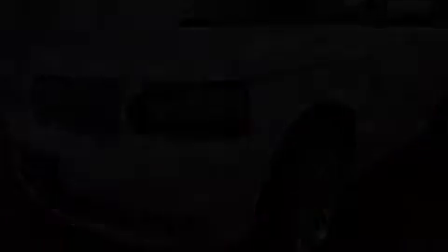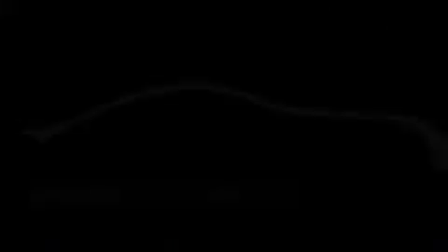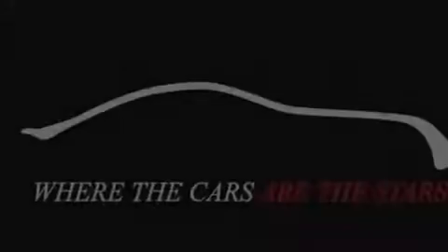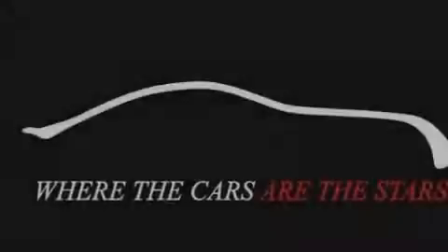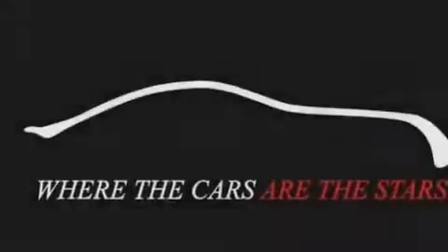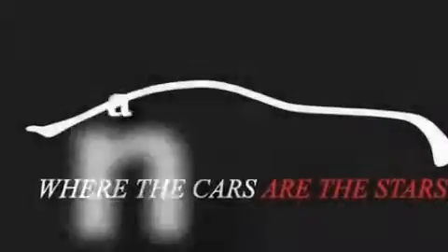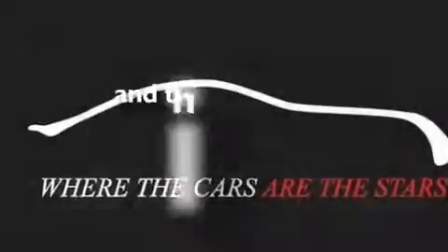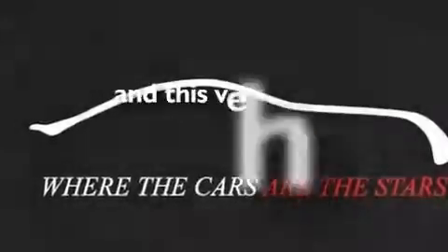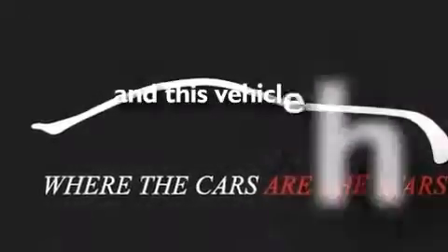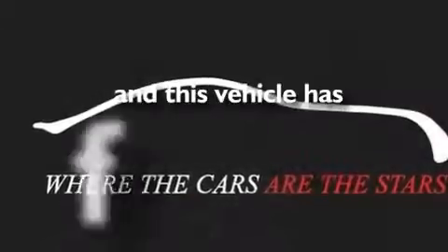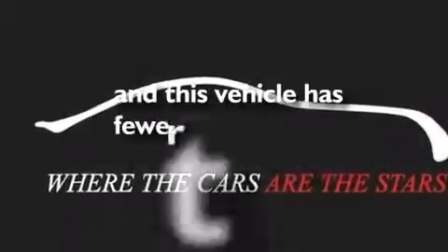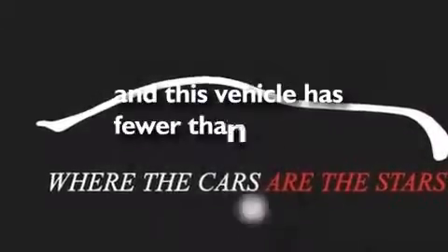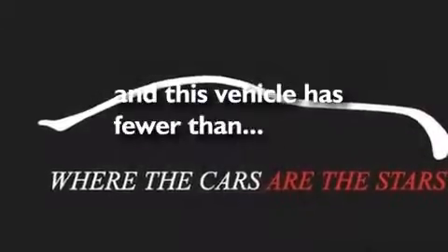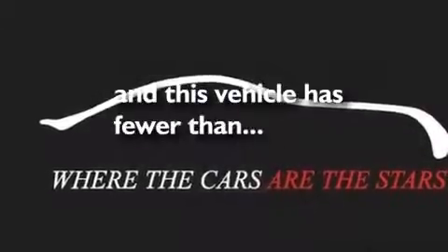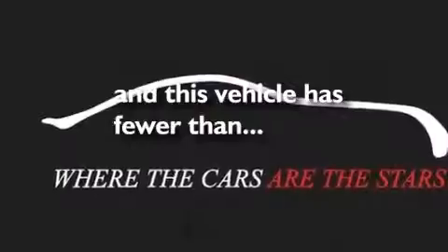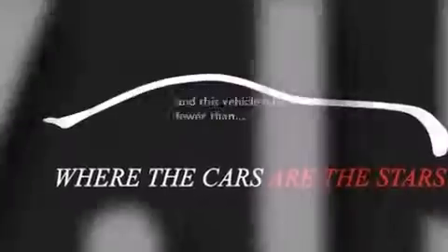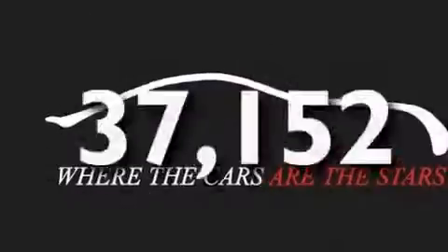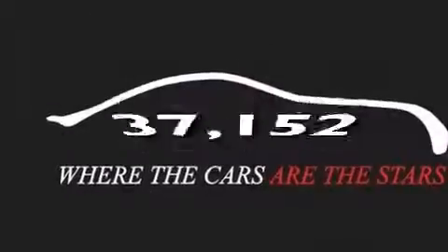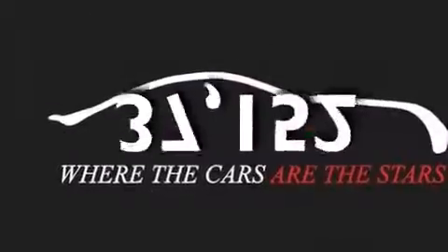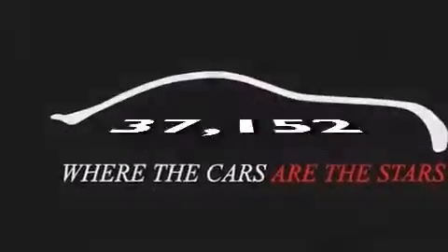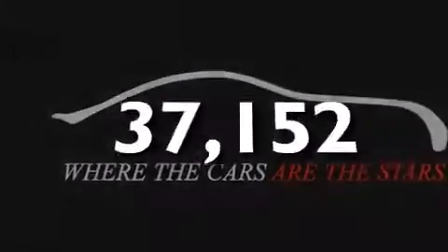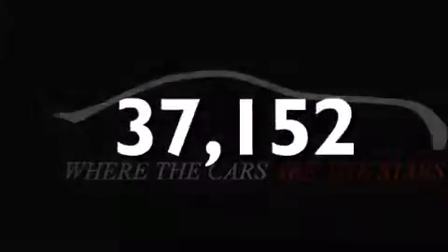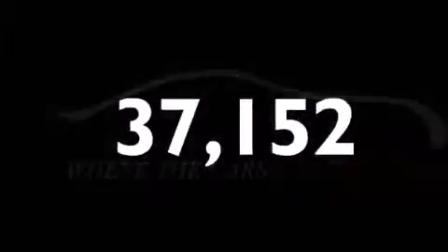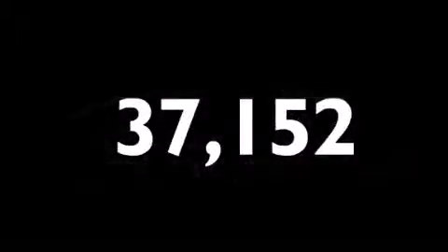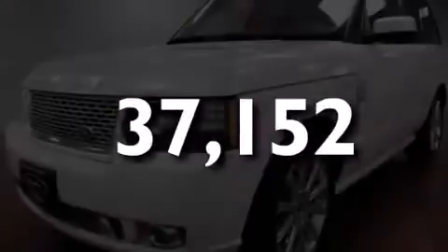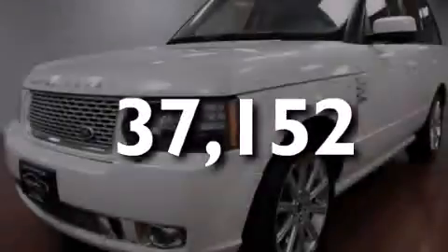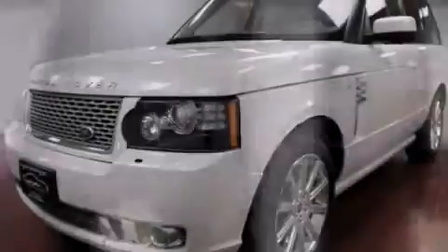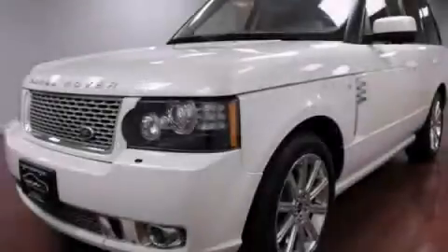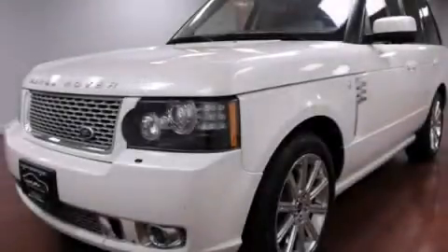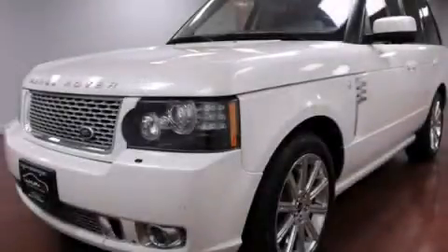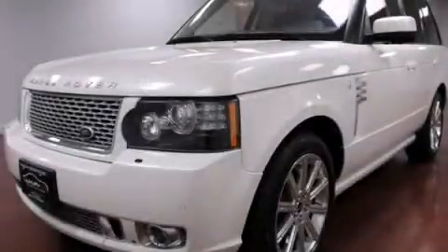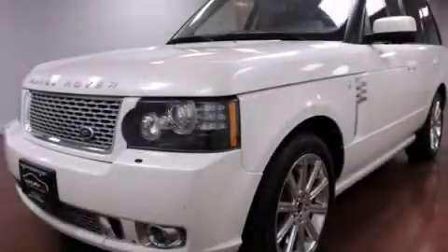This vehicle has less than 38,000 miles. Contact us today to arrange your test drive.